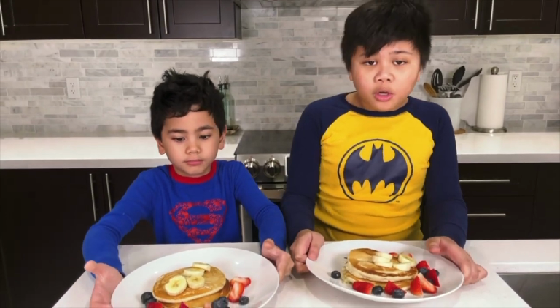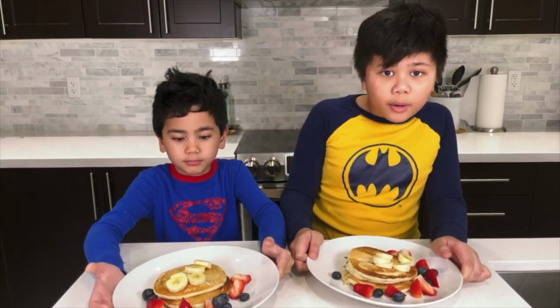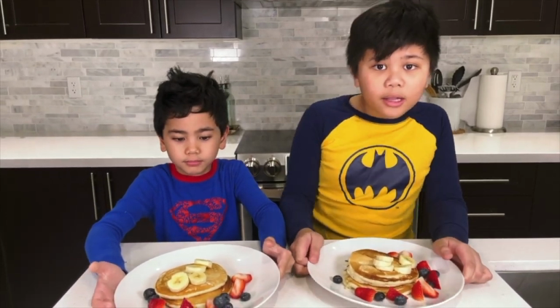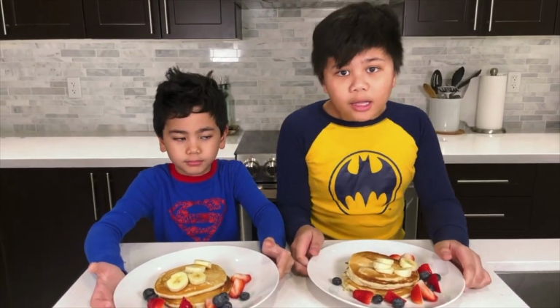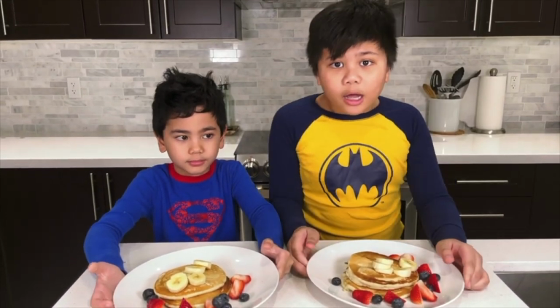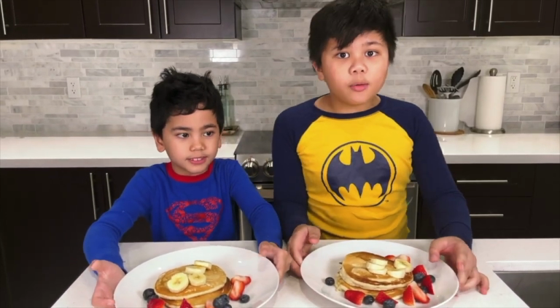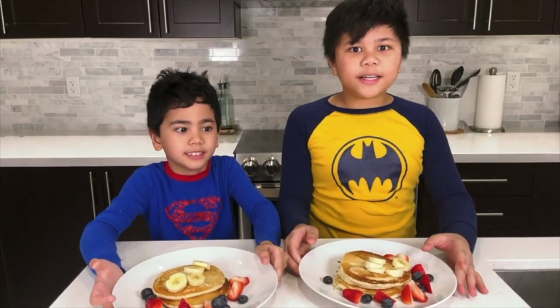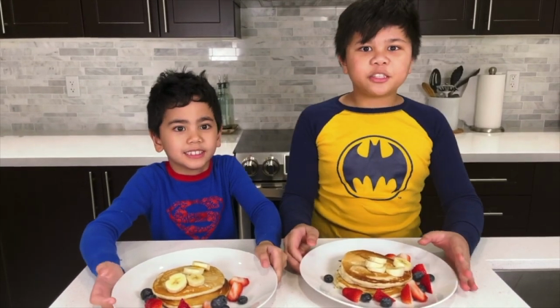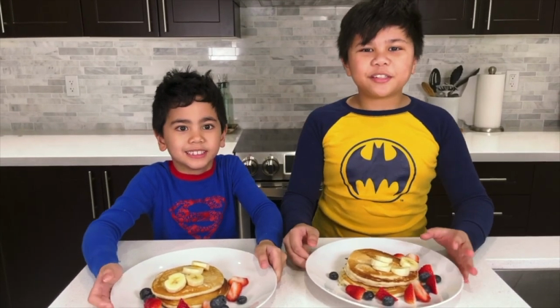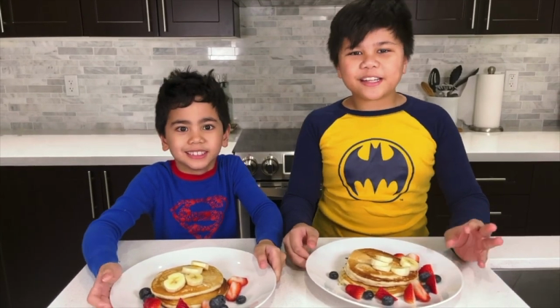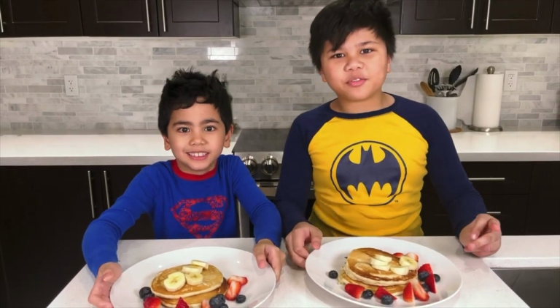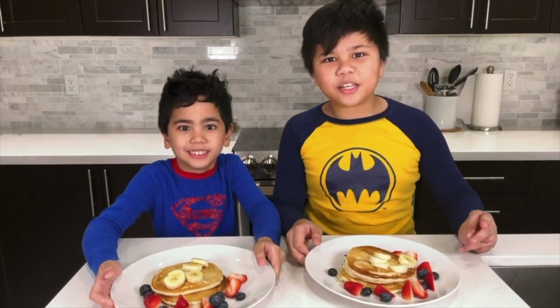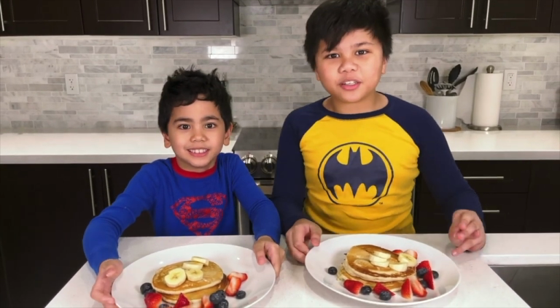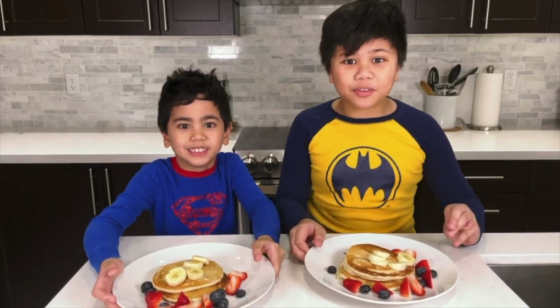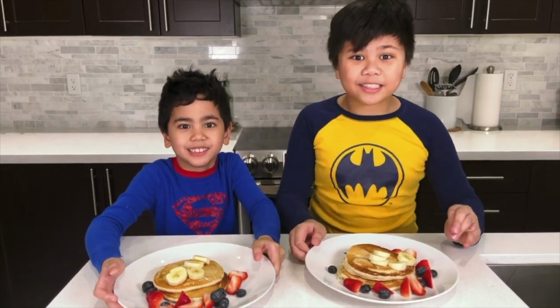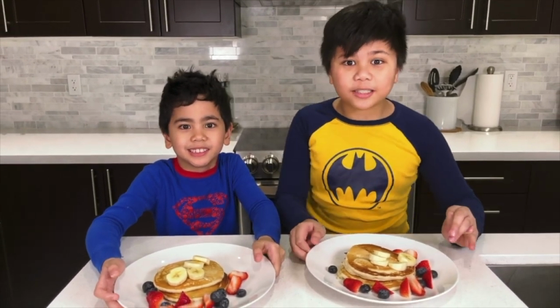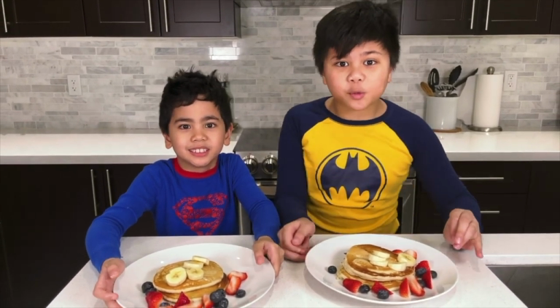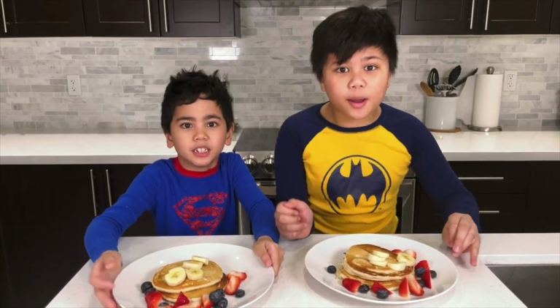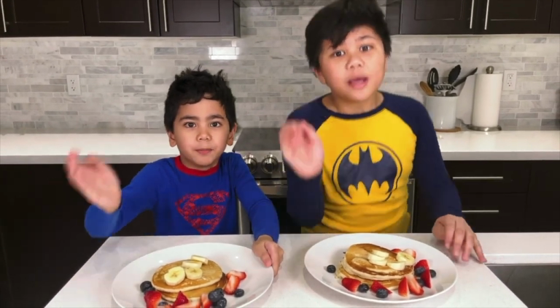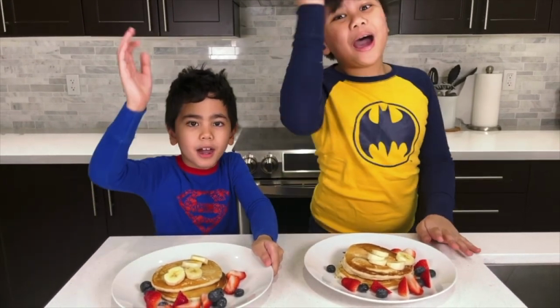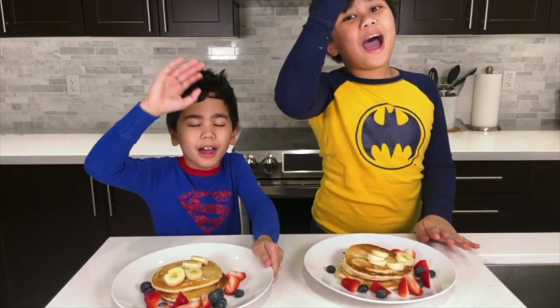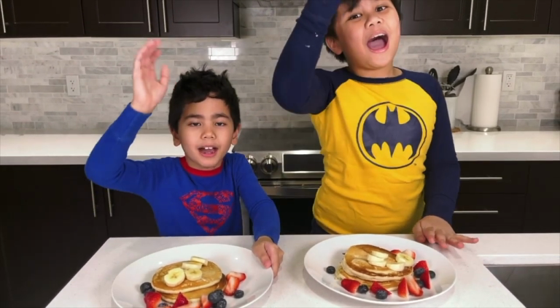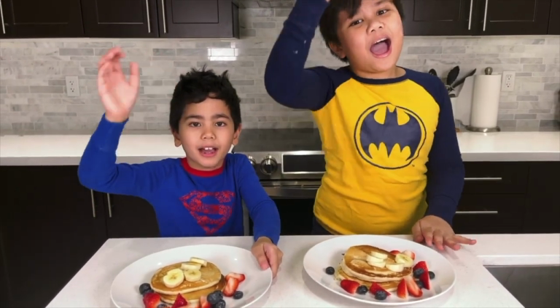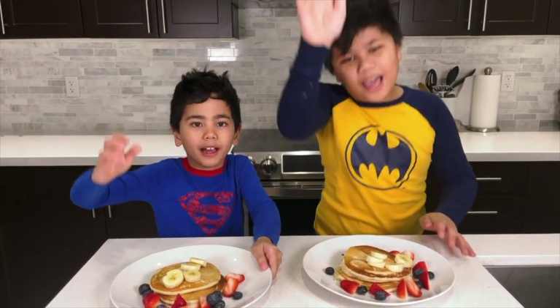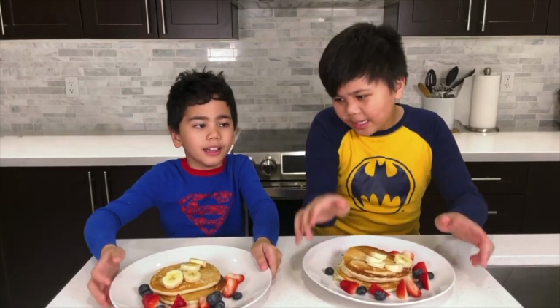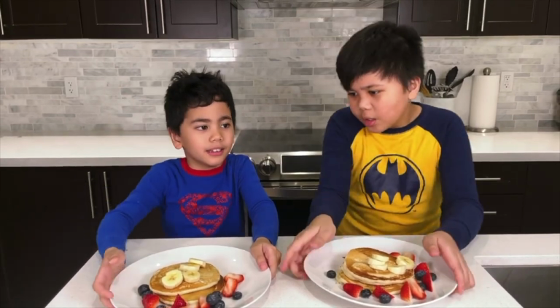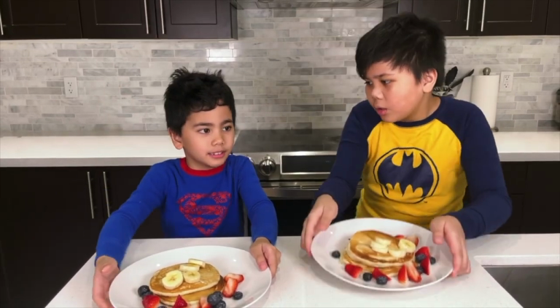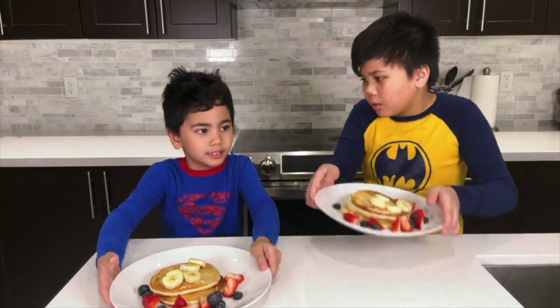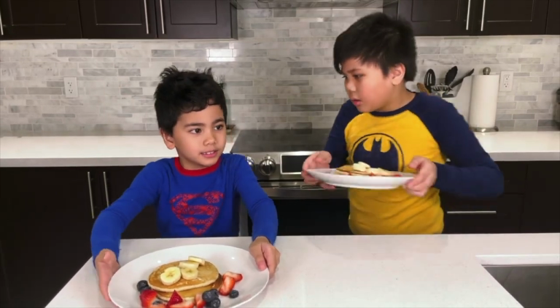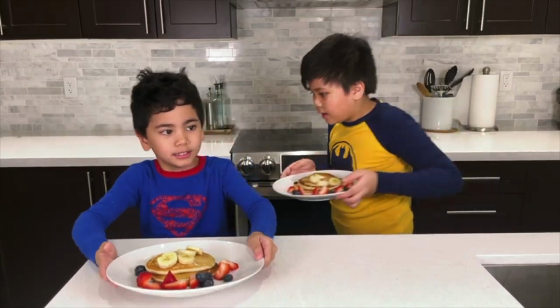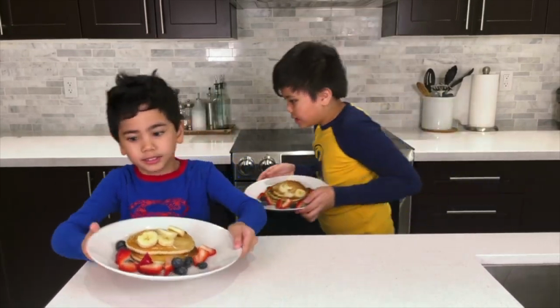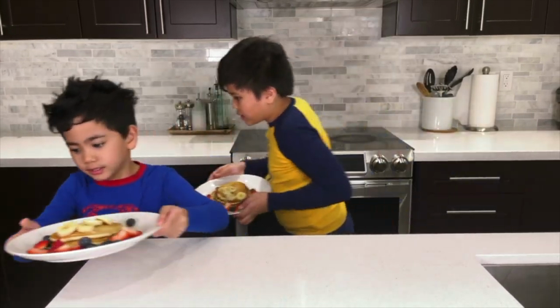I hope you enjoyed today's video. Don't forget to subscribe! Bye! Let's go!